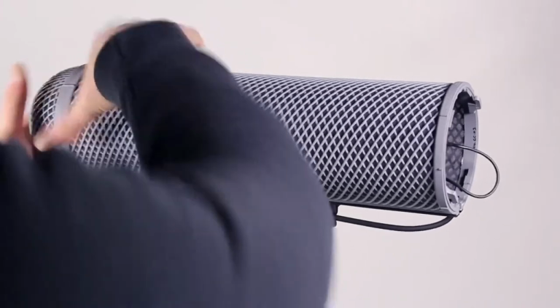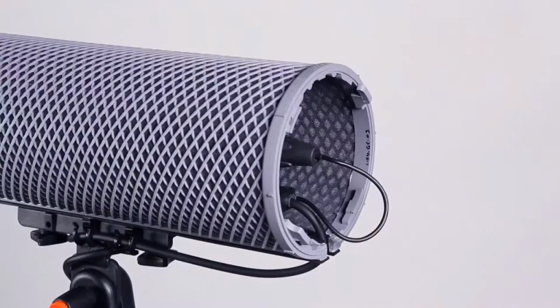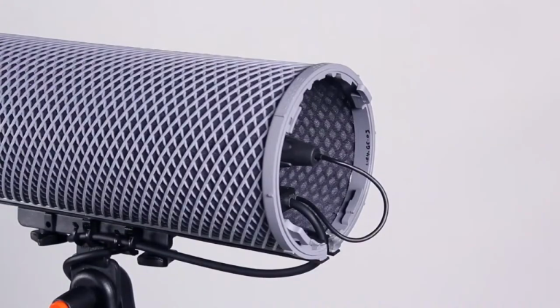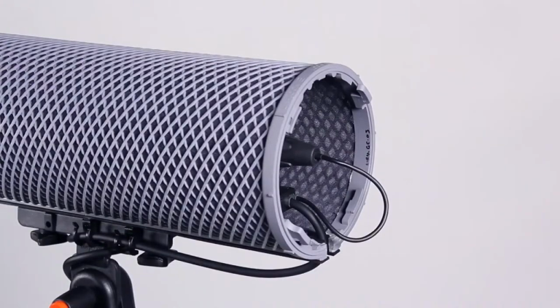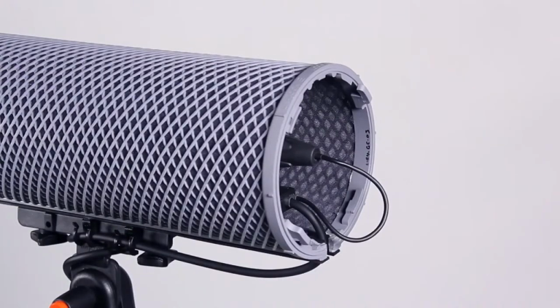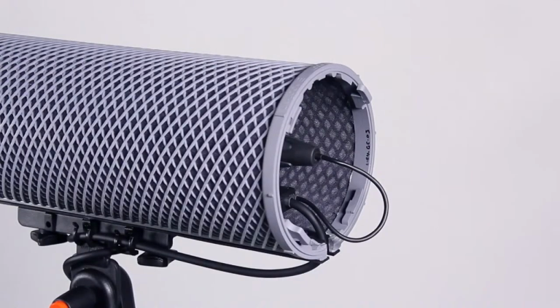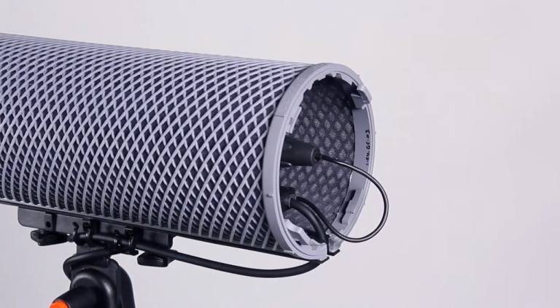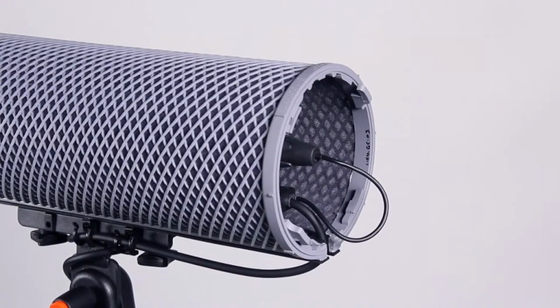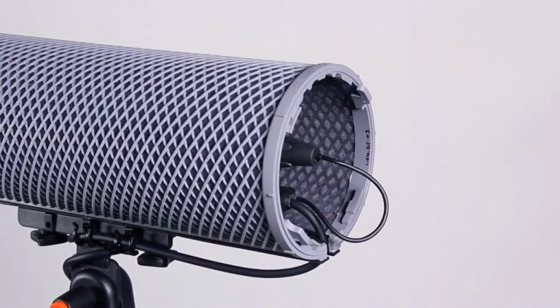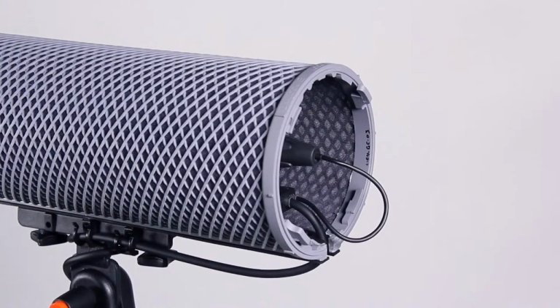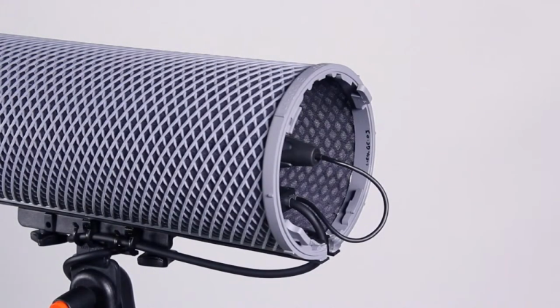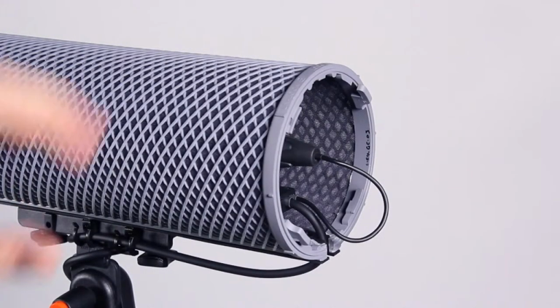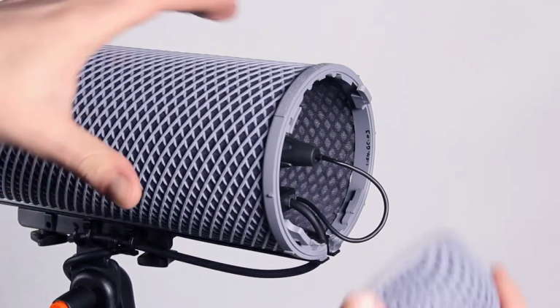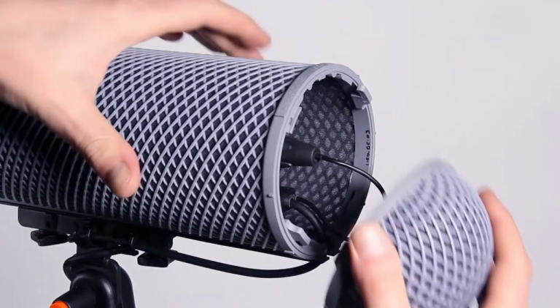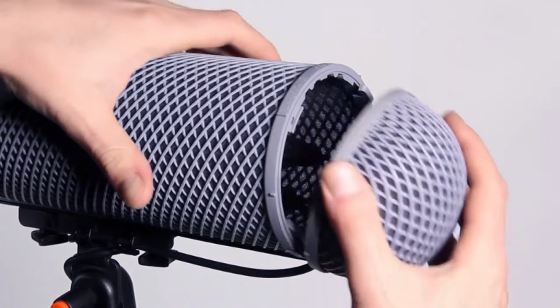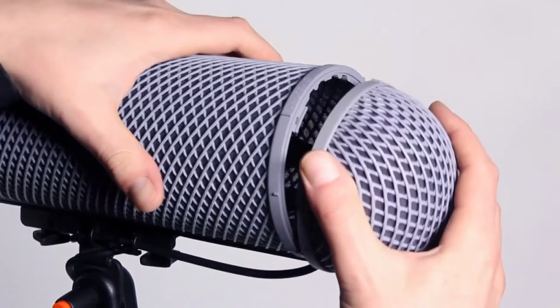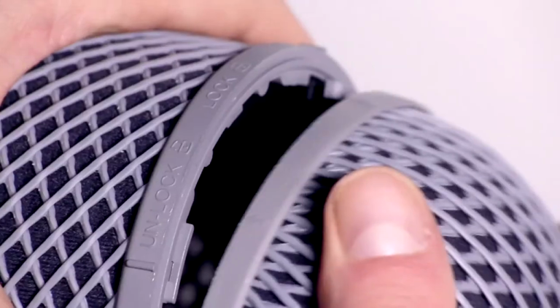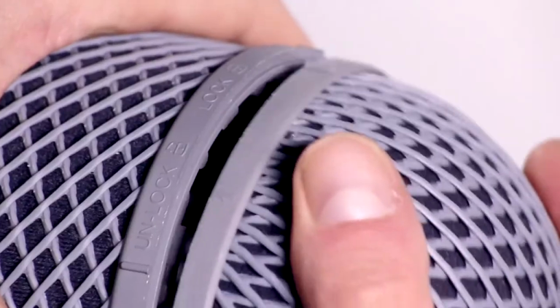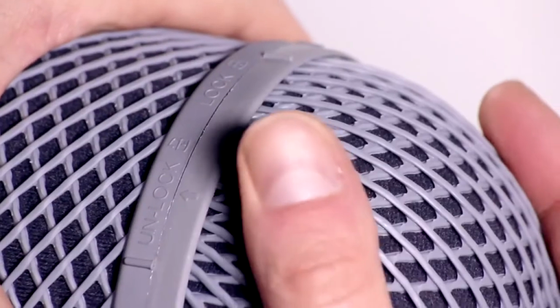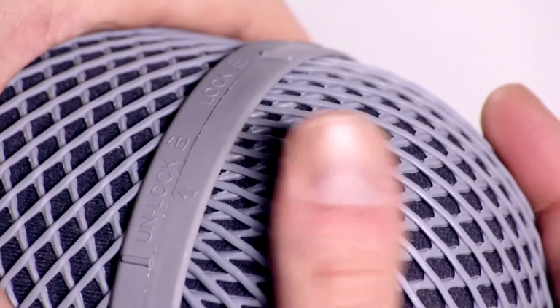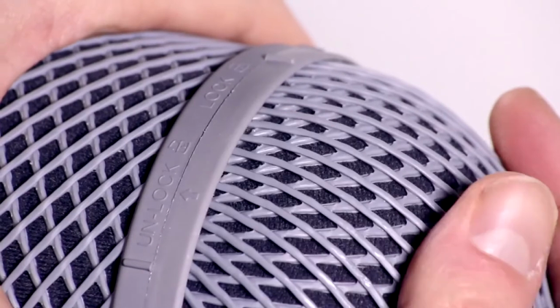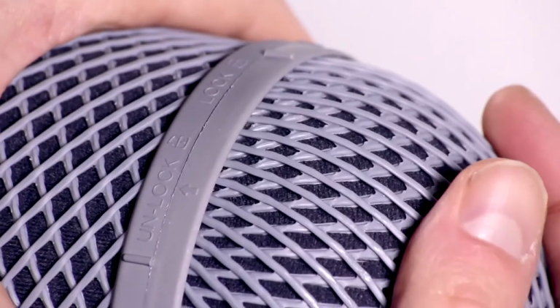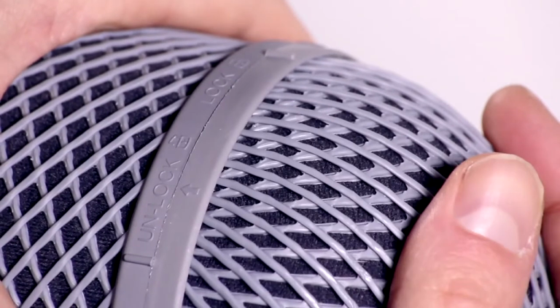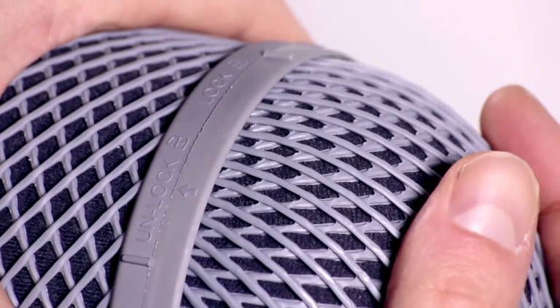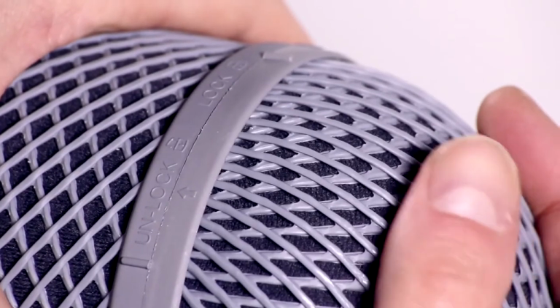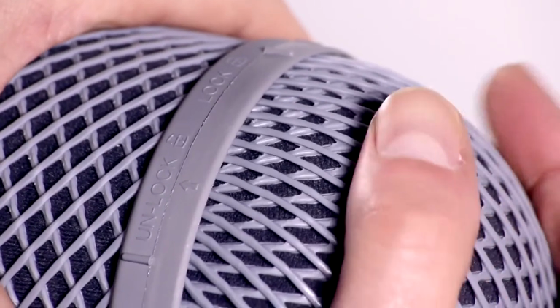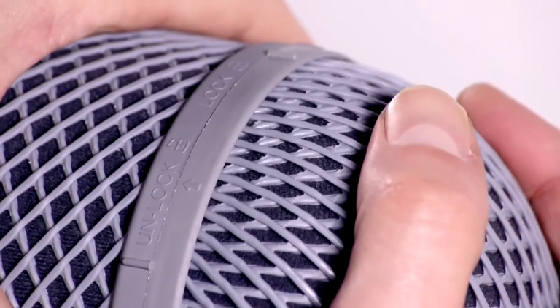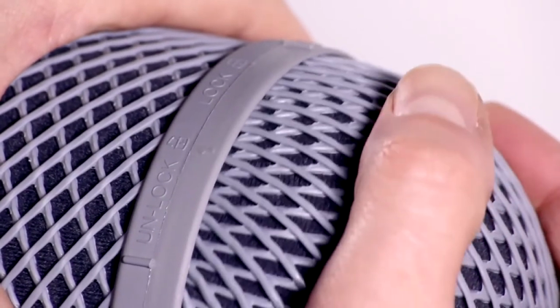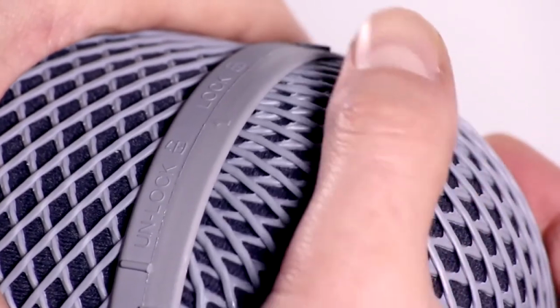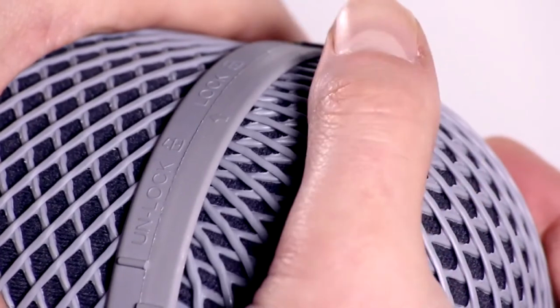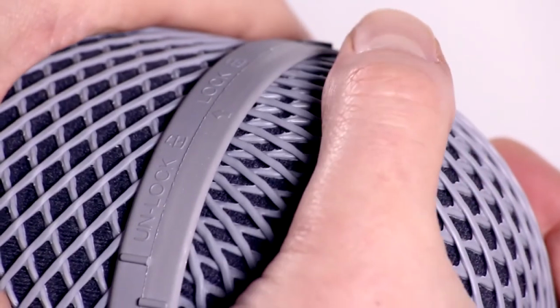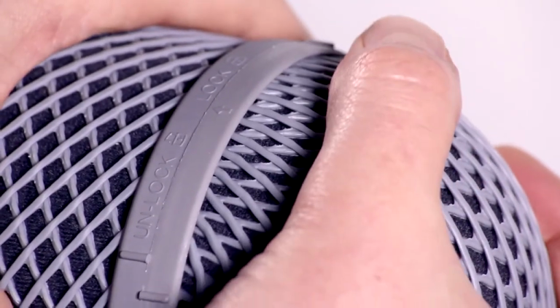At the back, make sure the XLR is well within the windshield and the tail loop is clear of the end cap, then twist clockwise to lock.